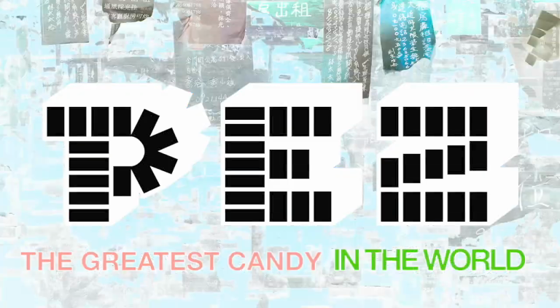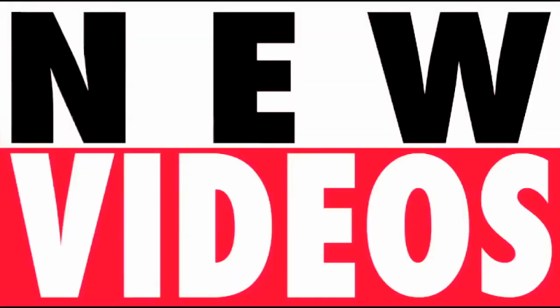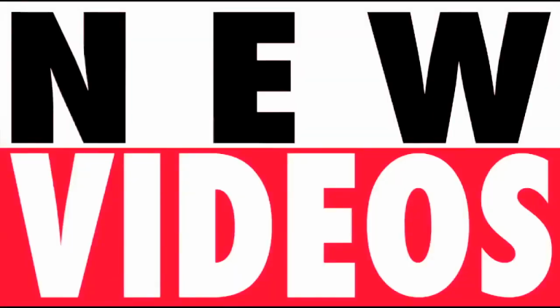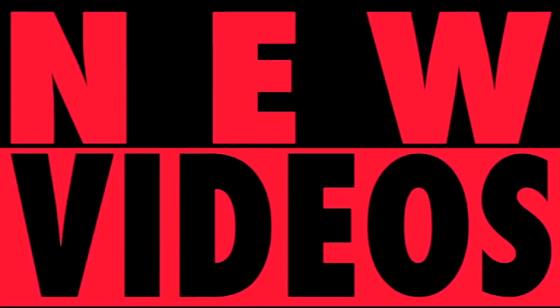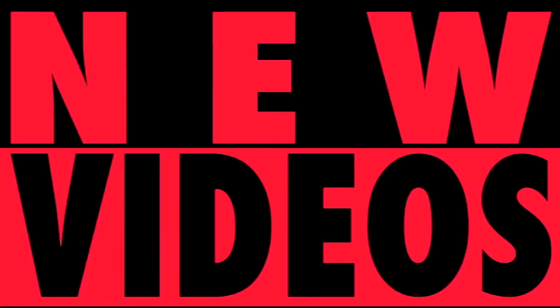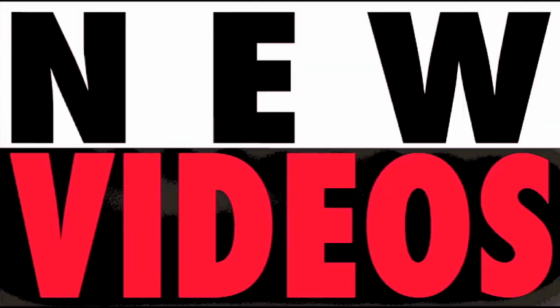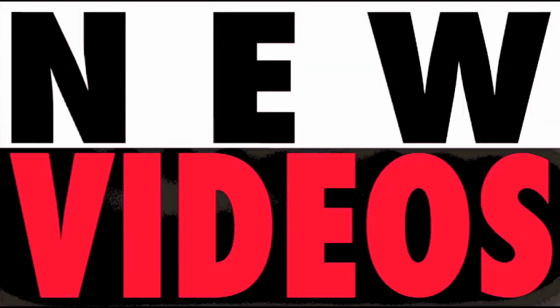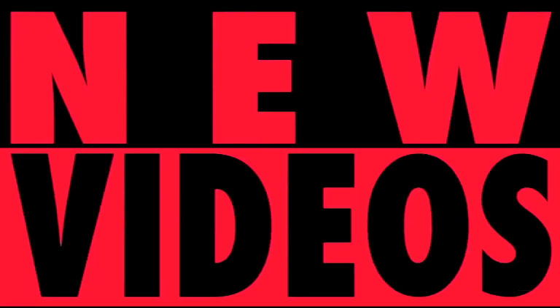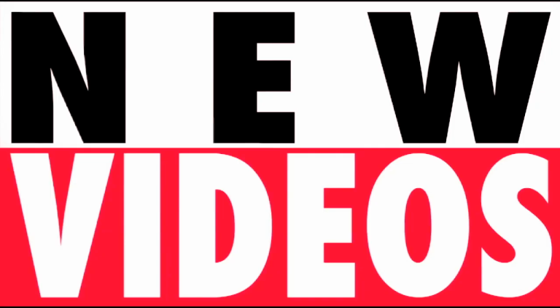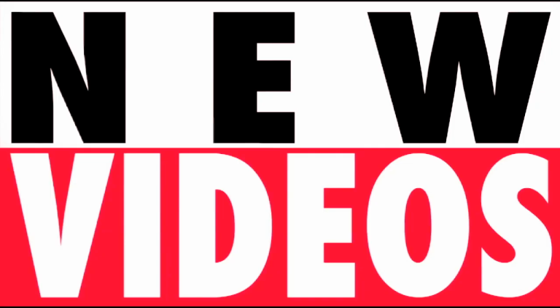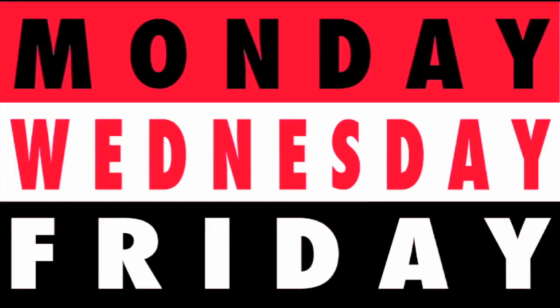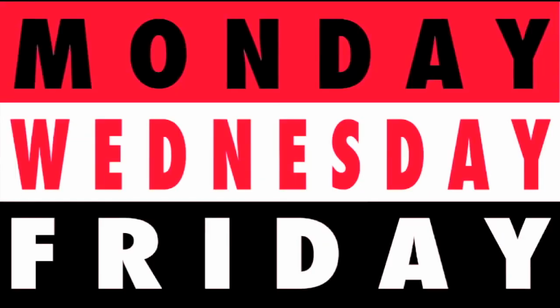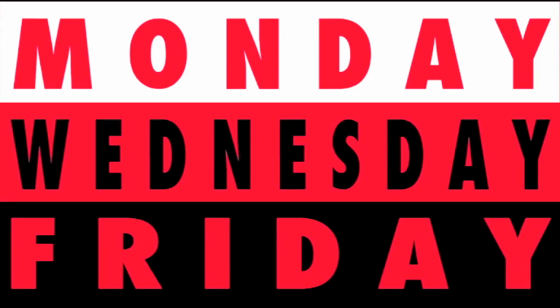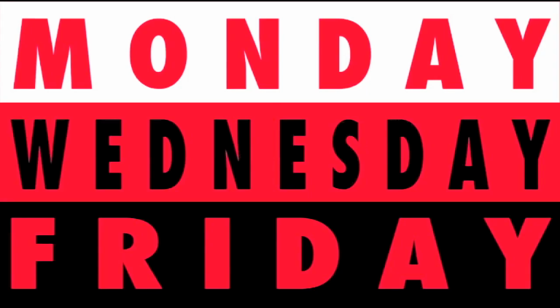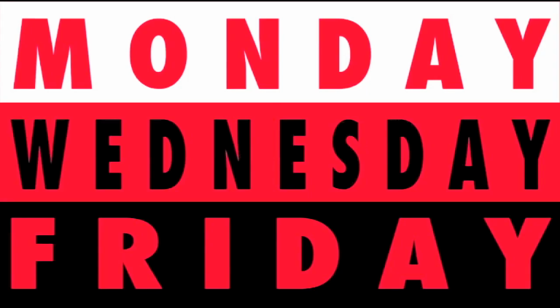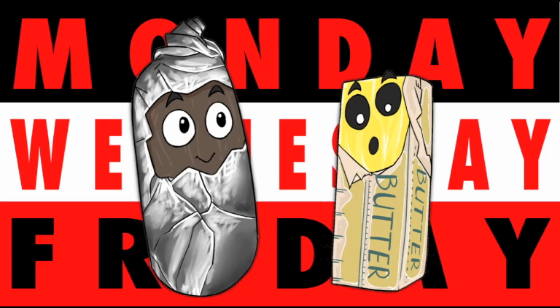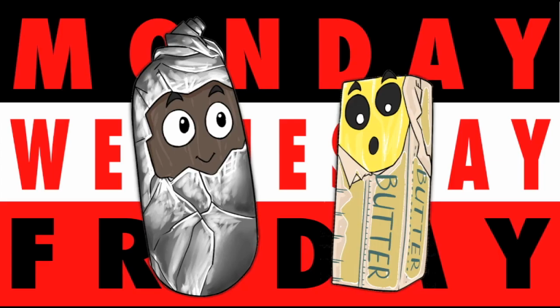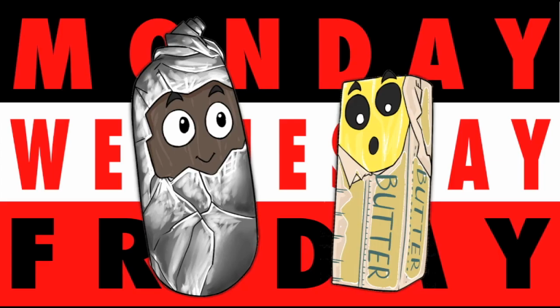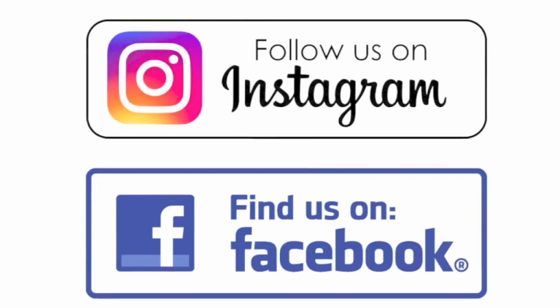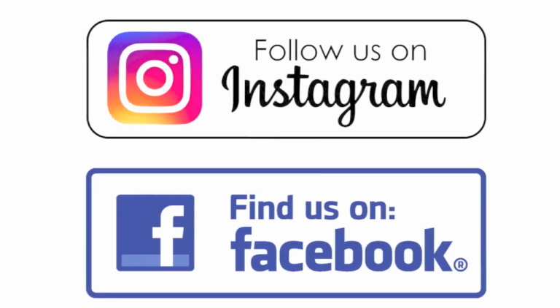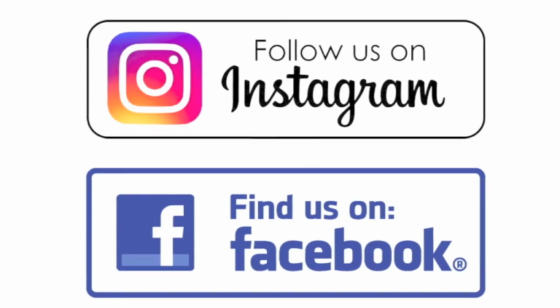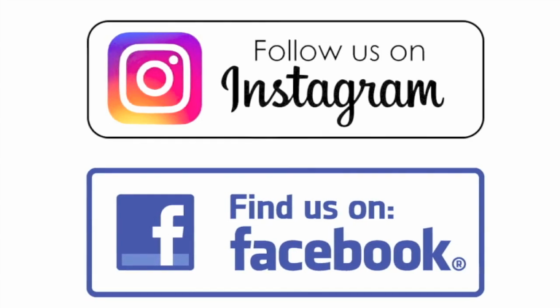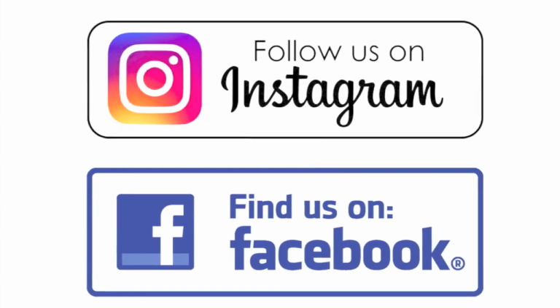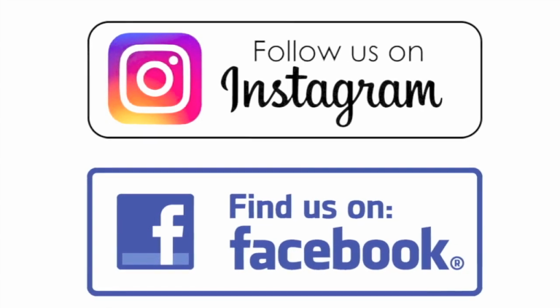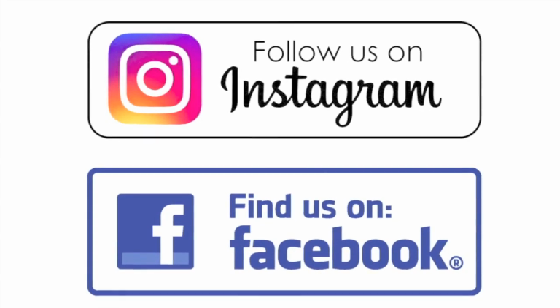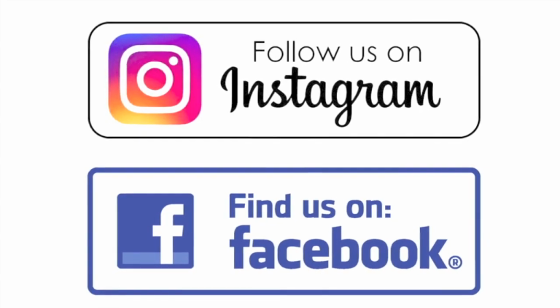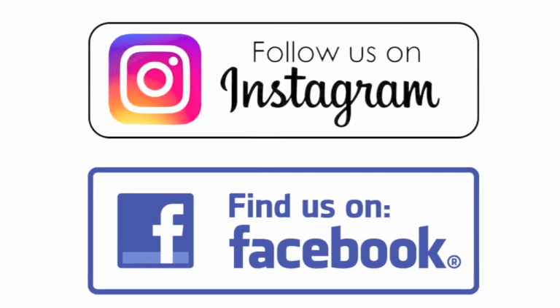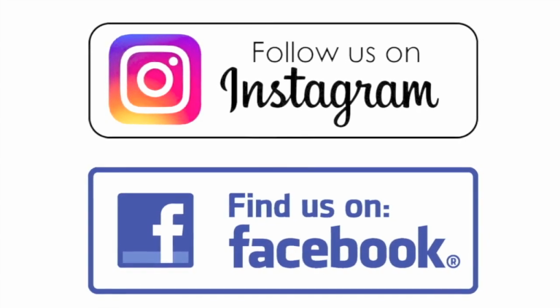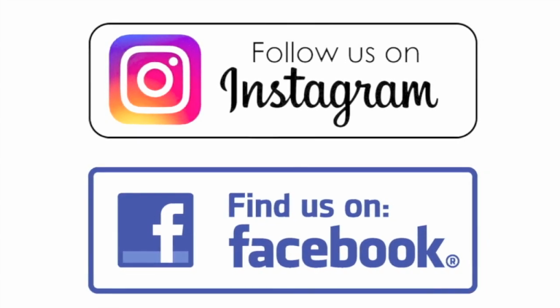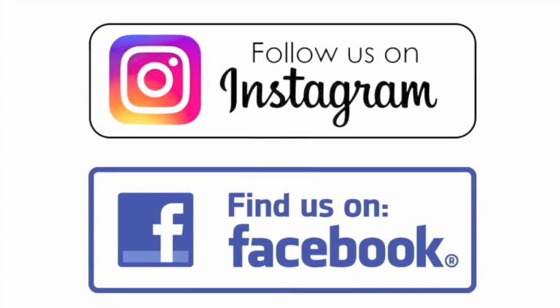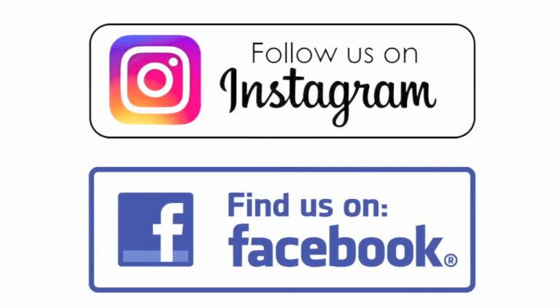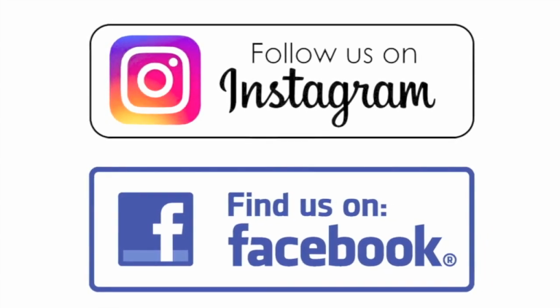New videos Monday, Wednesday, and Friday — check it out. We're on Instagram and Facebook.